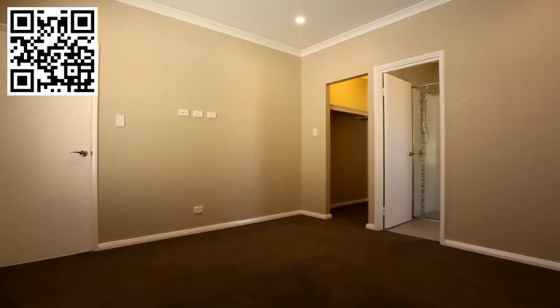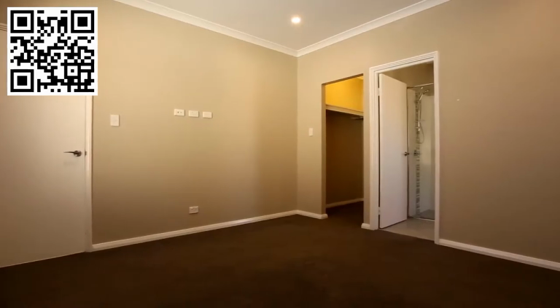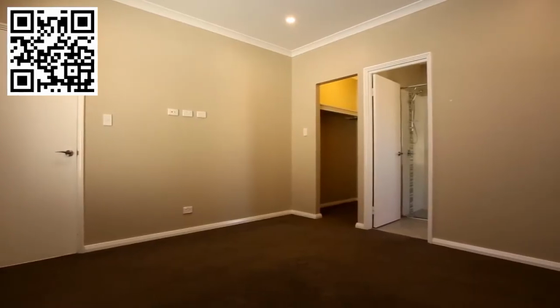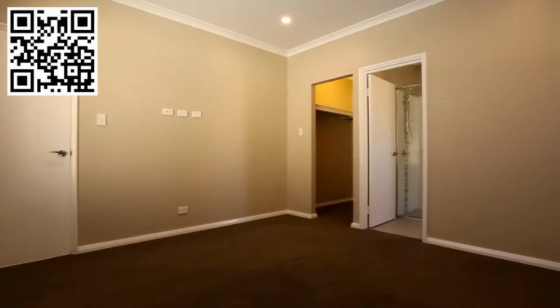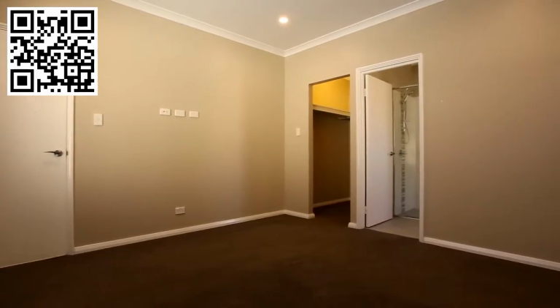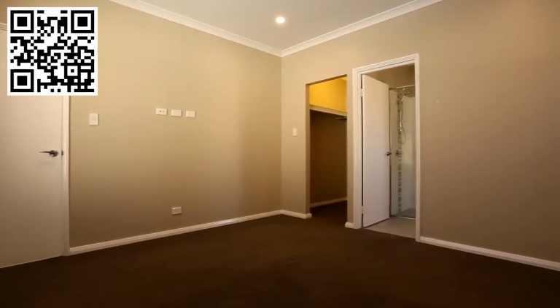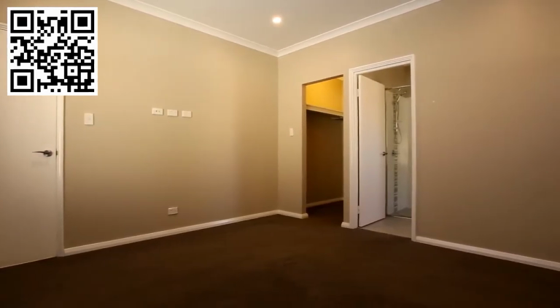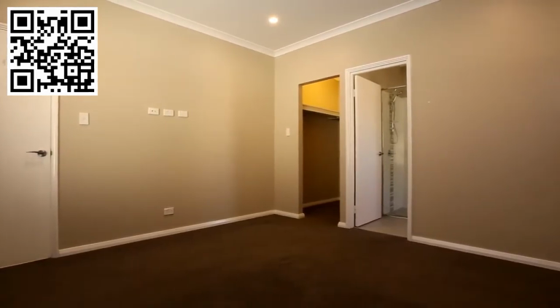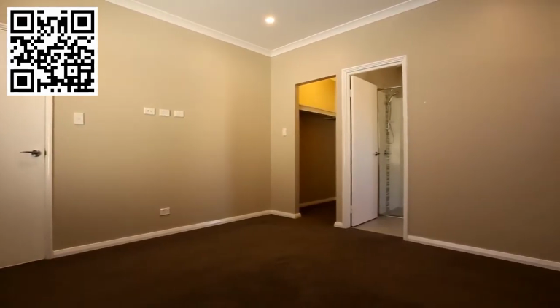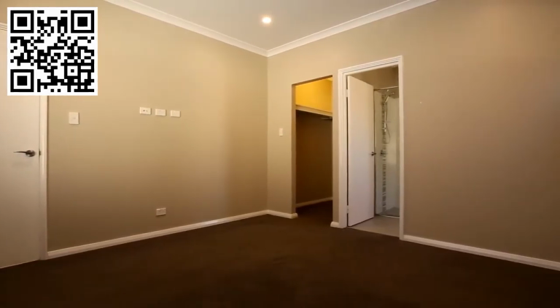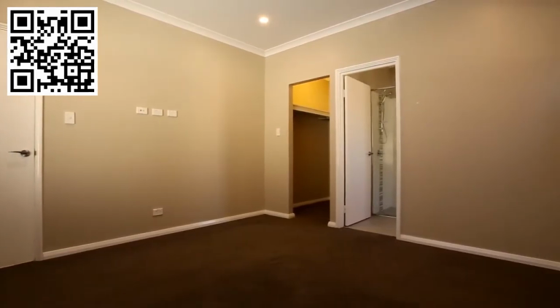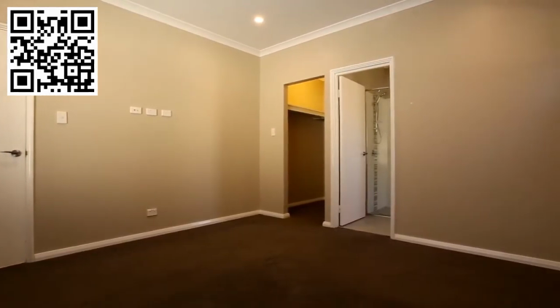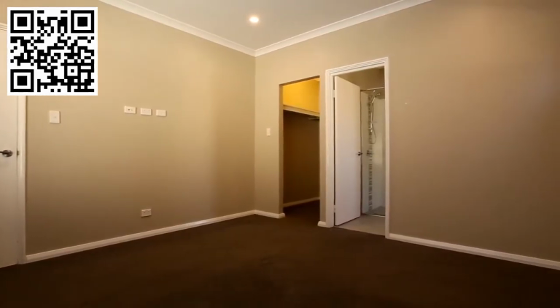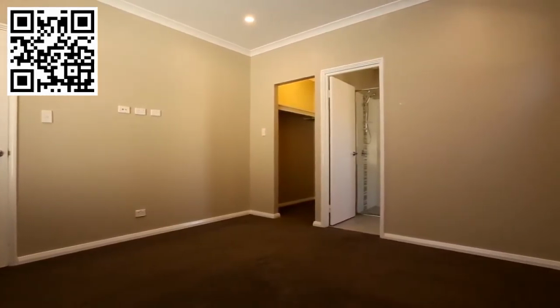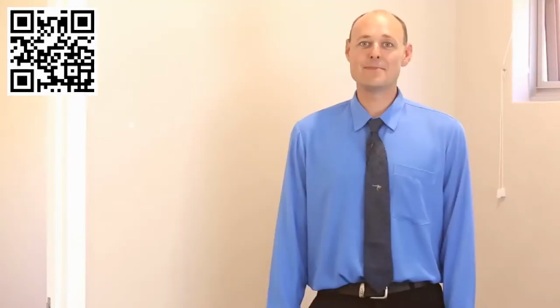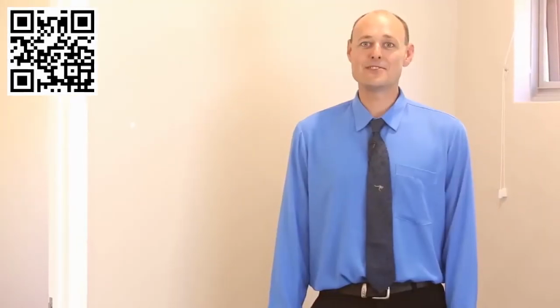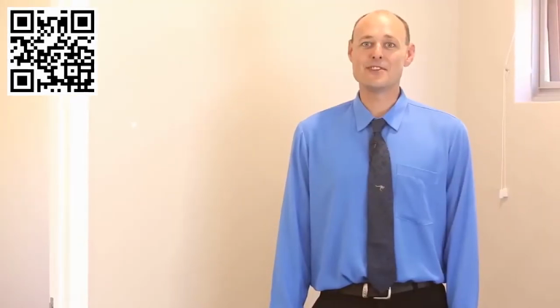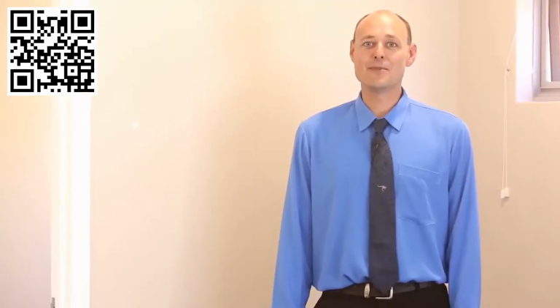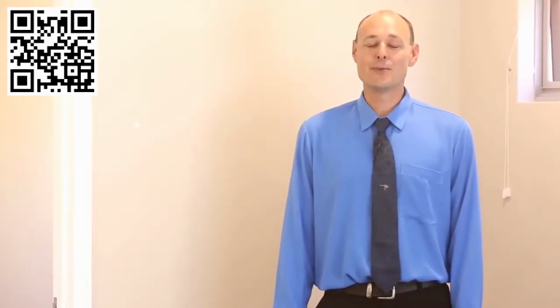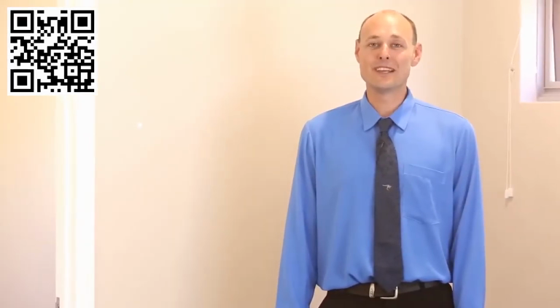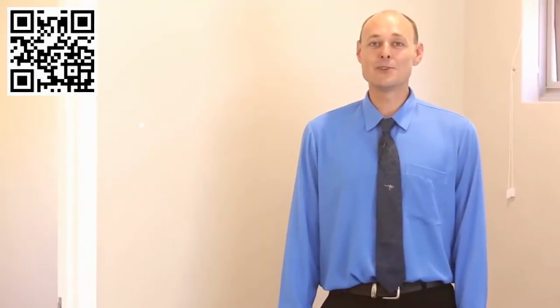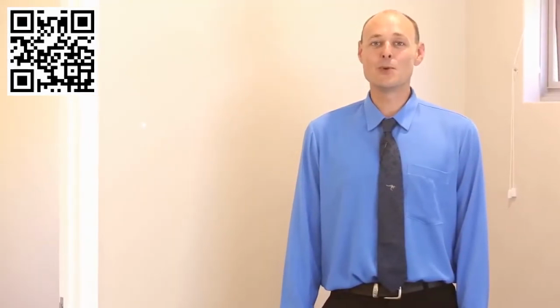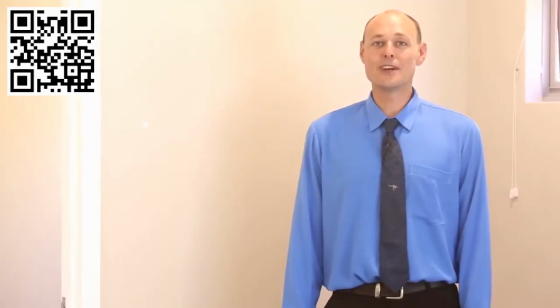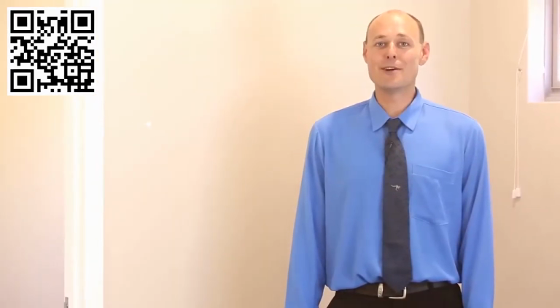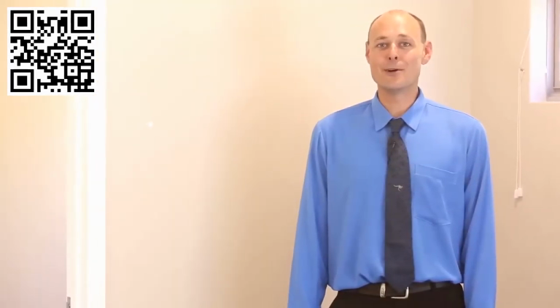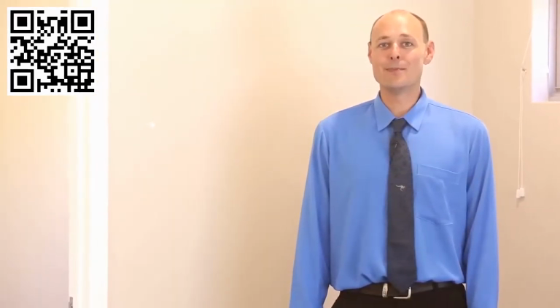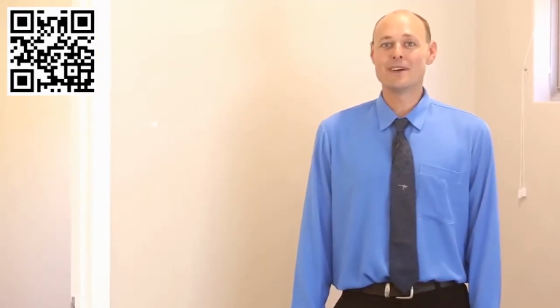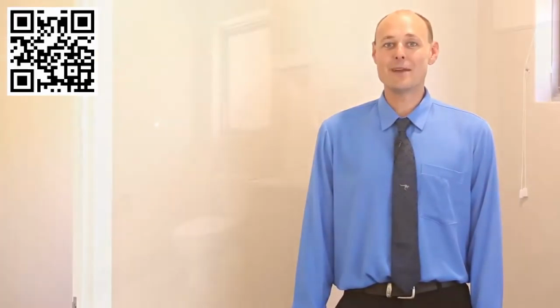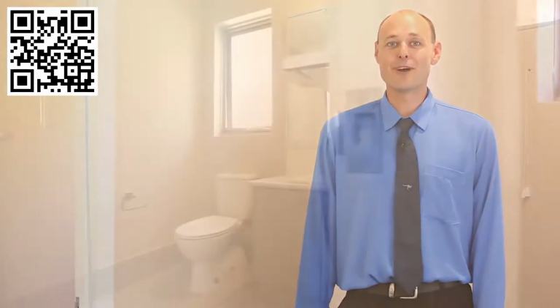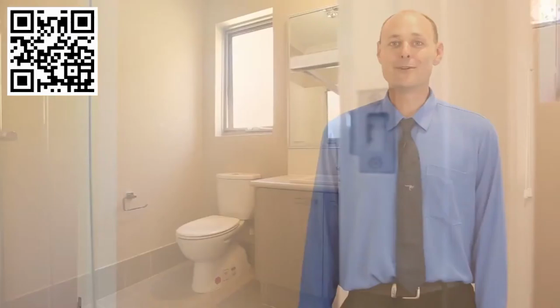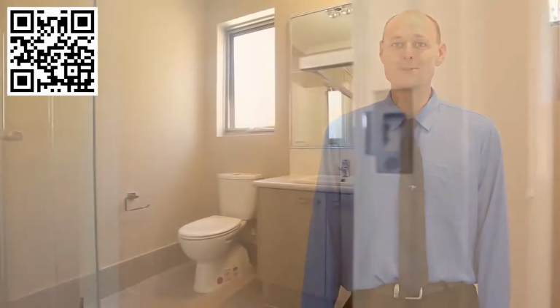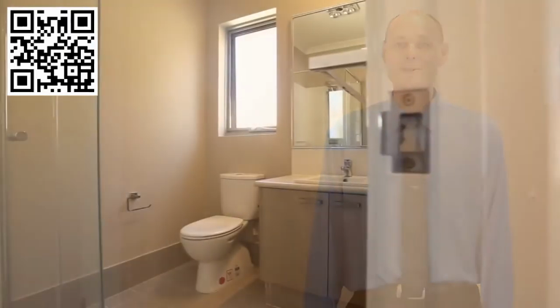At the front of the home, we have this king-size master bedroom with large walk-in robe and private ensuite.